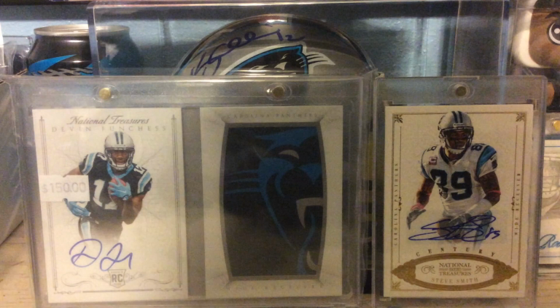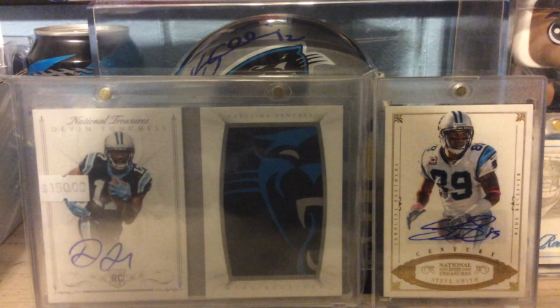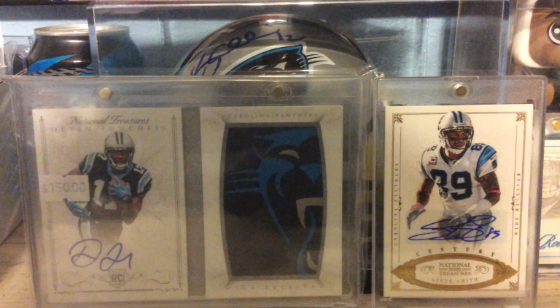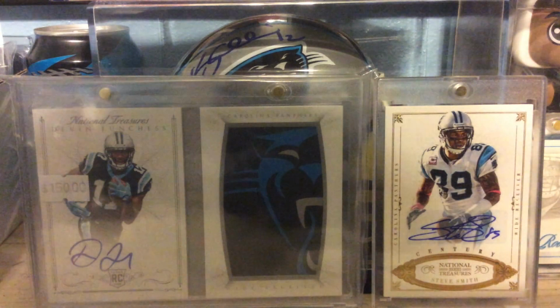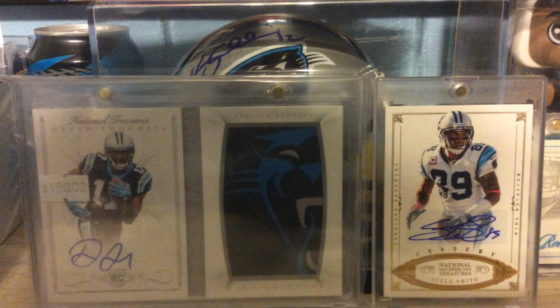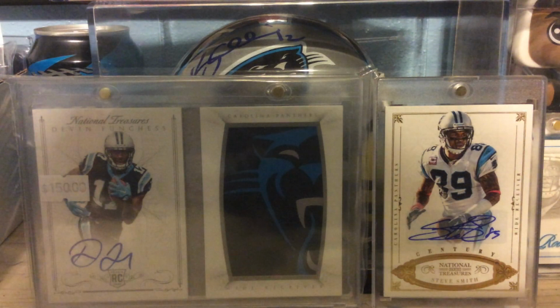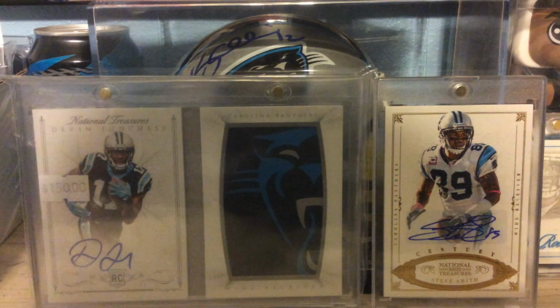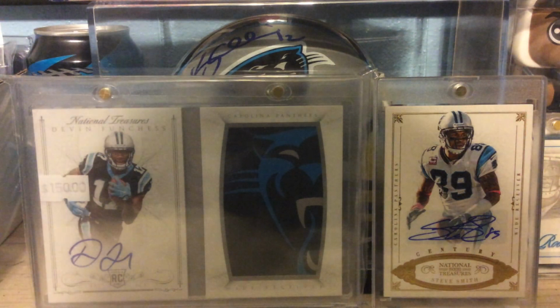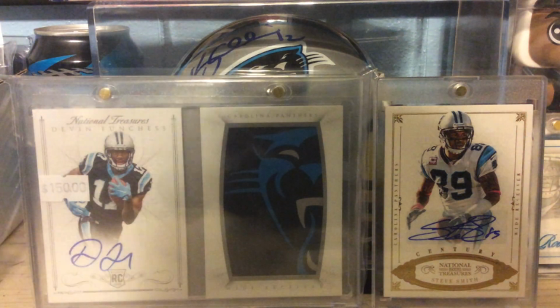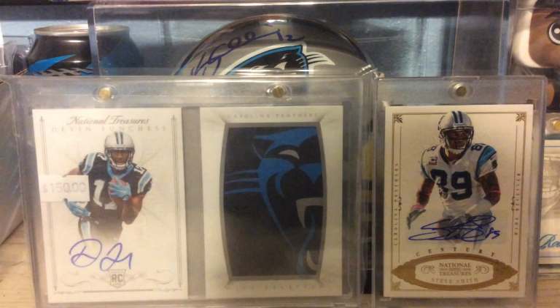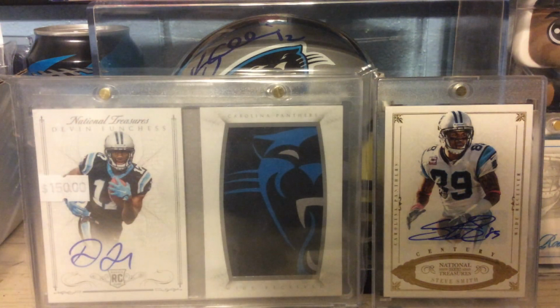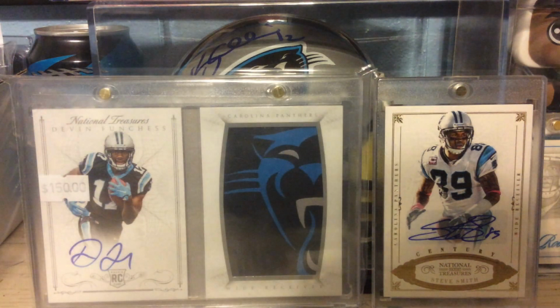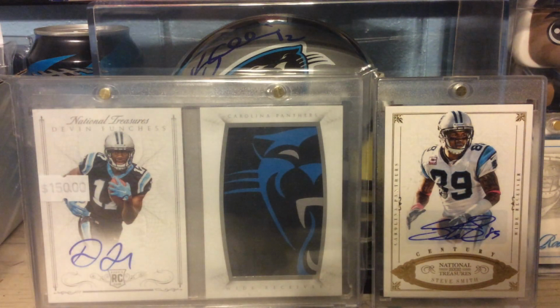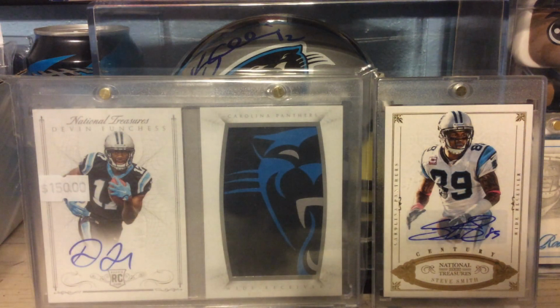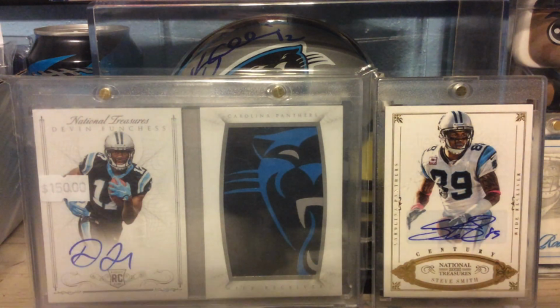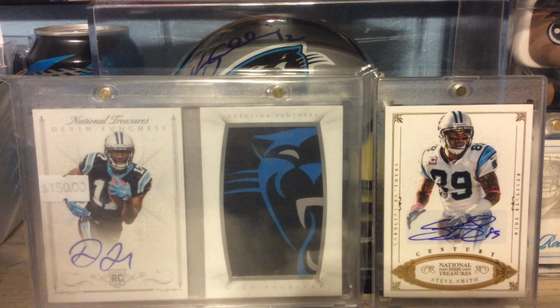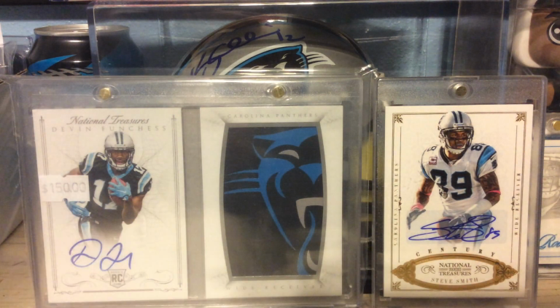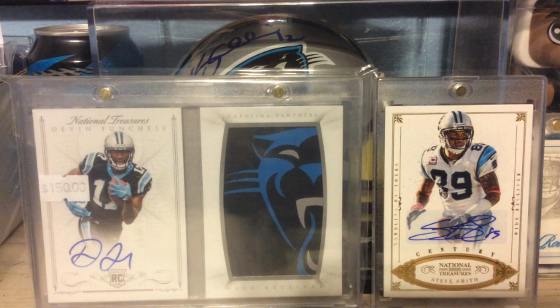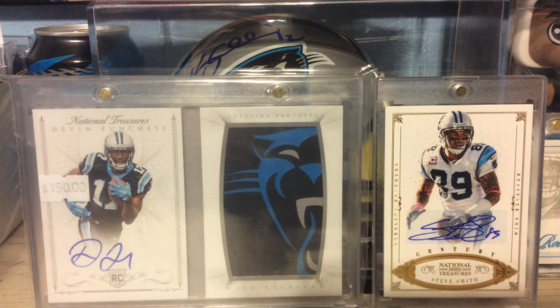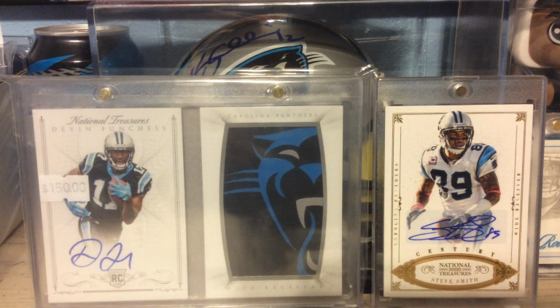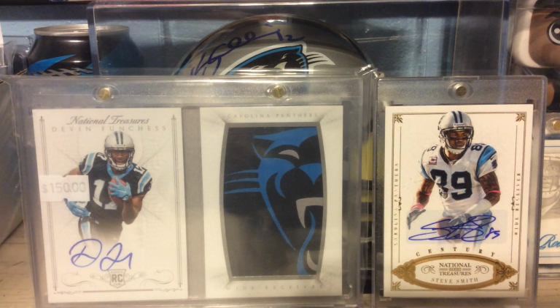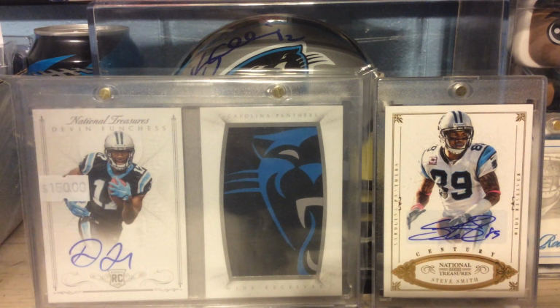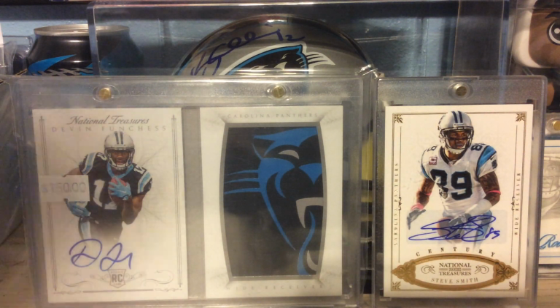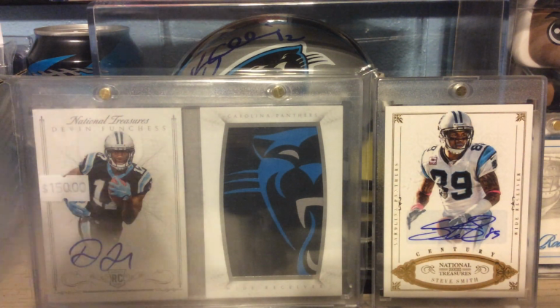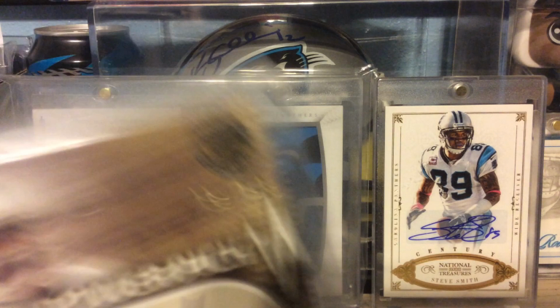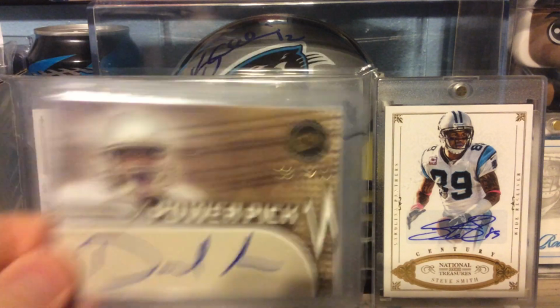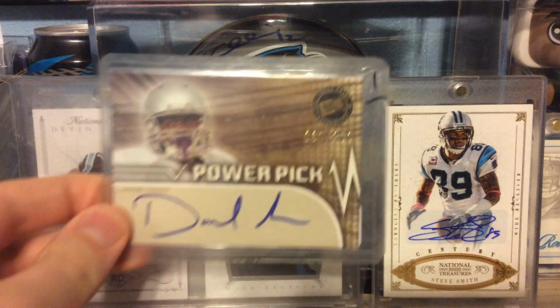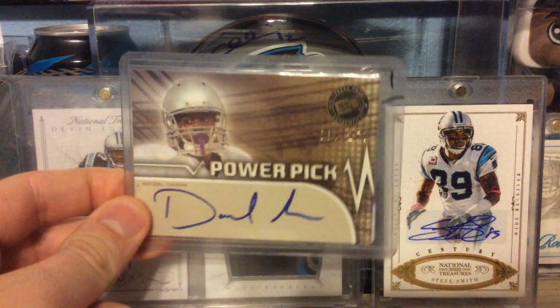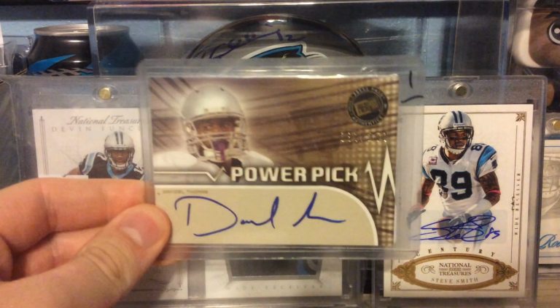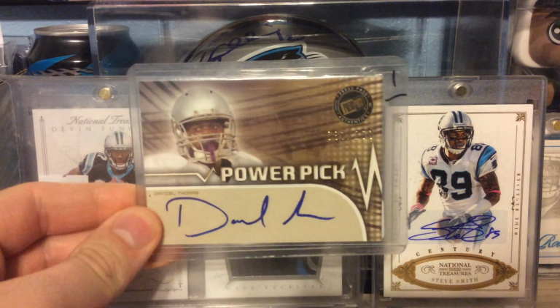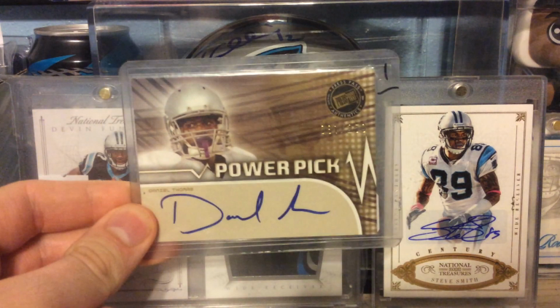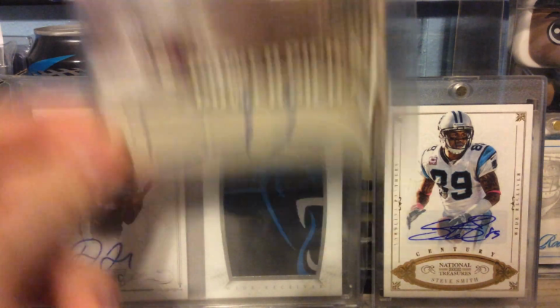Out of 2011 Press Pass Power Pick, Rookie Auto numbered to 250, Daniel Thomas.